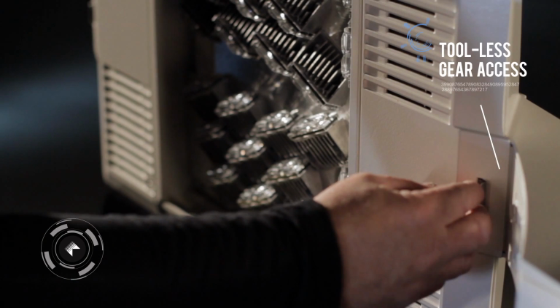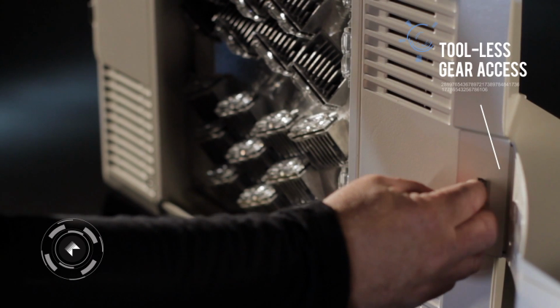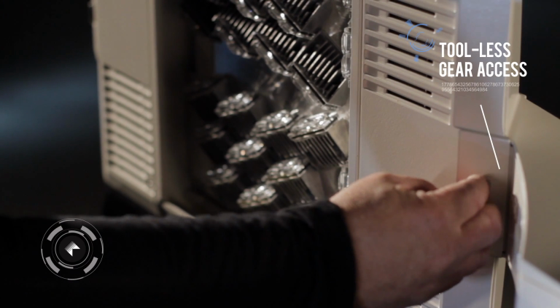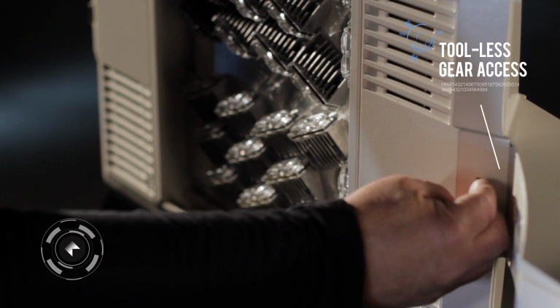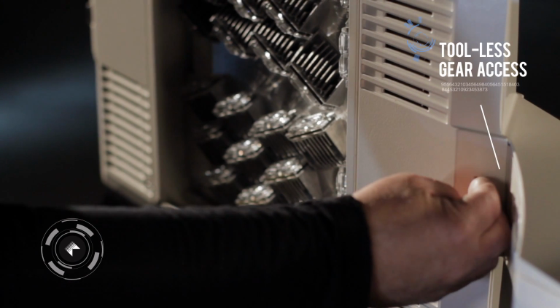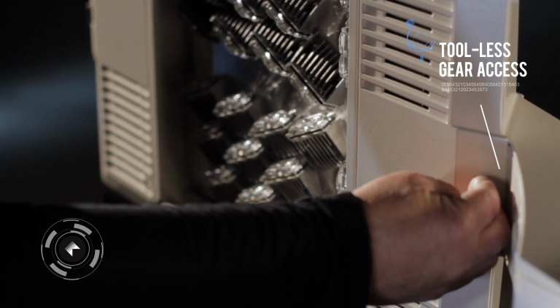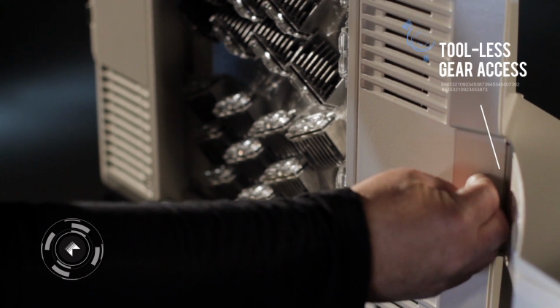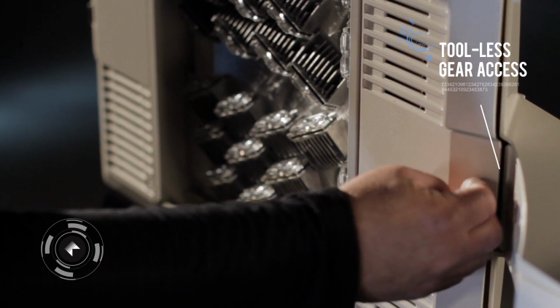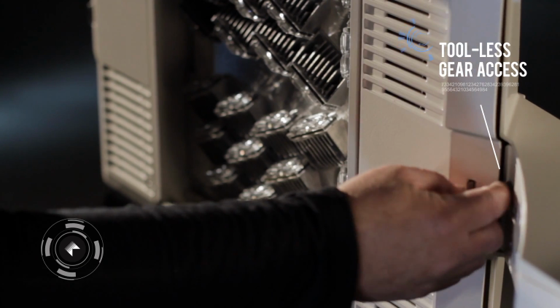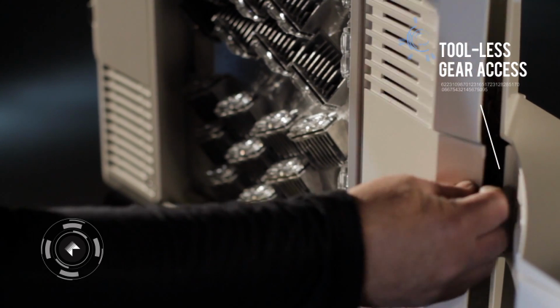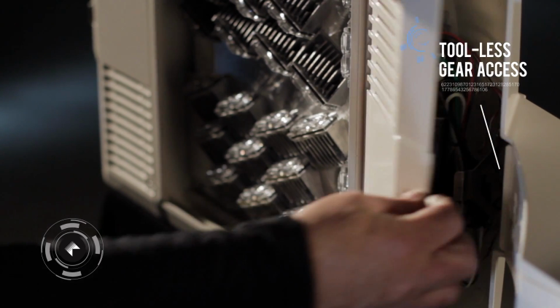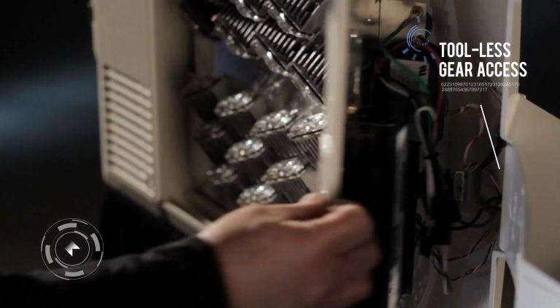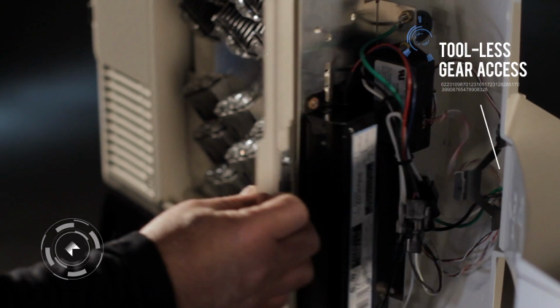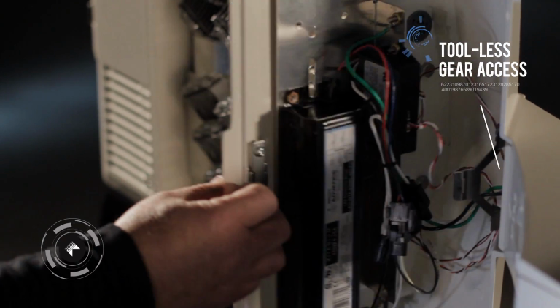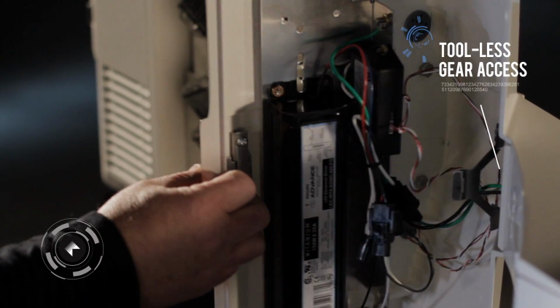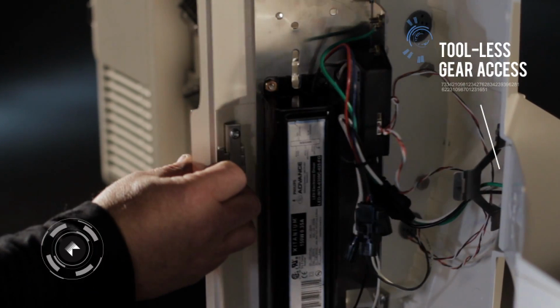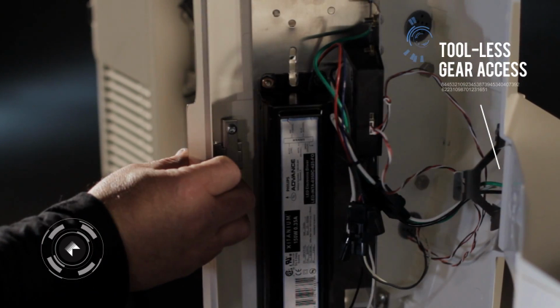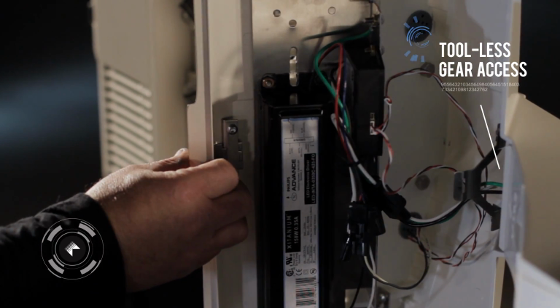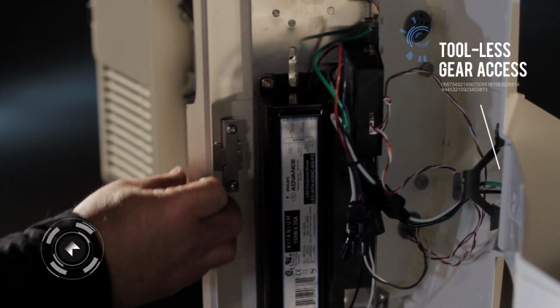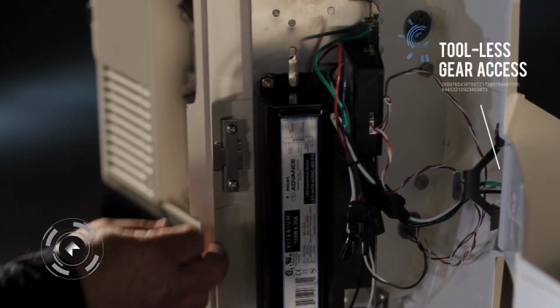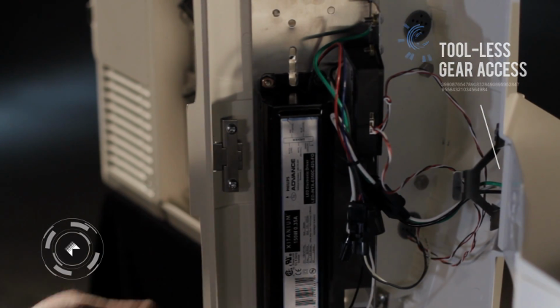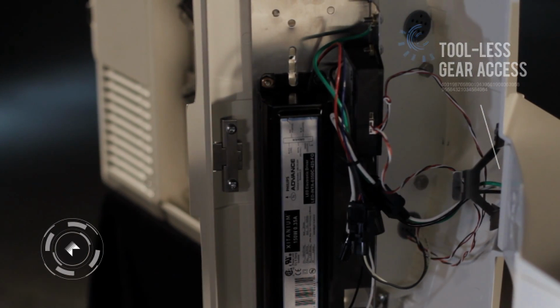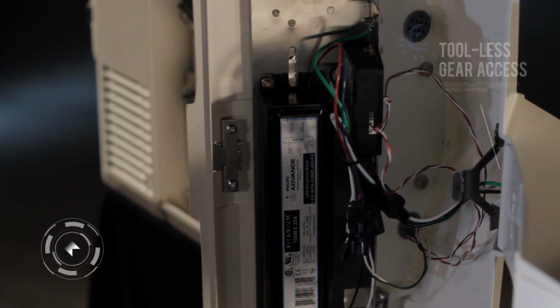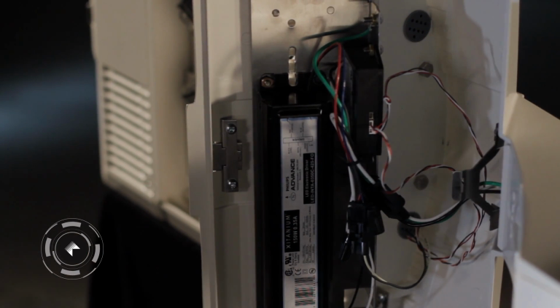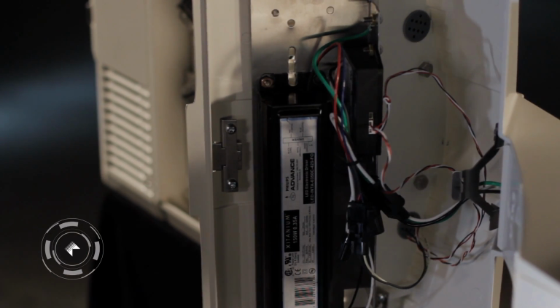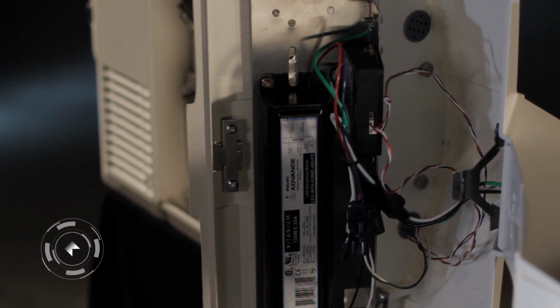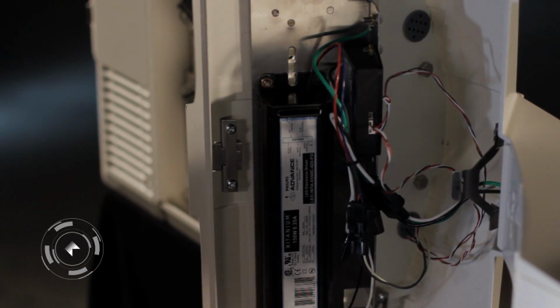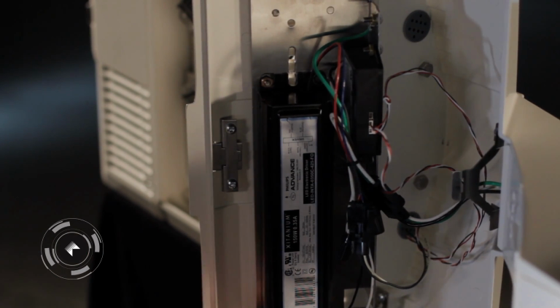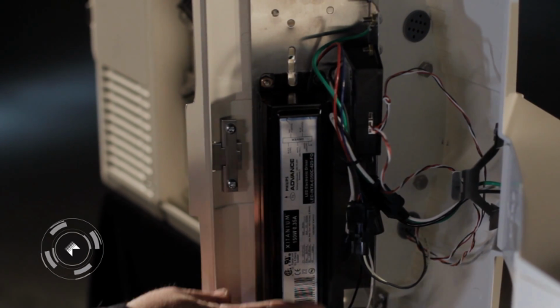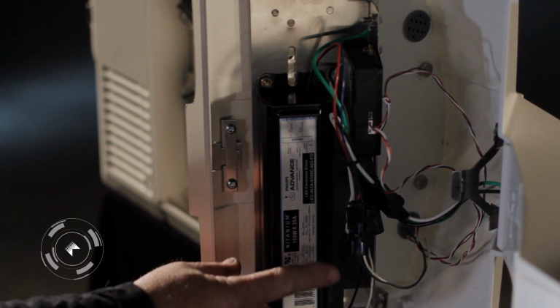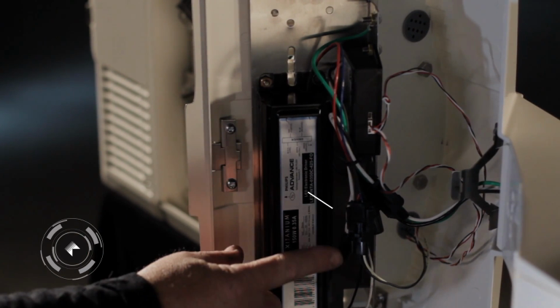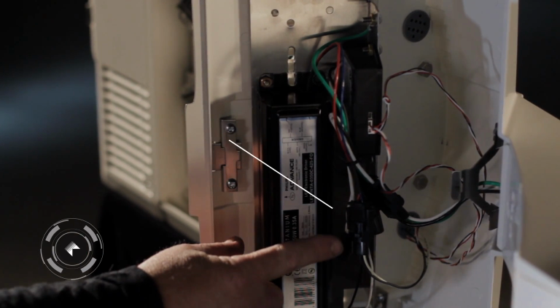Toolless Gear Access. Quick Disconnect Harness.